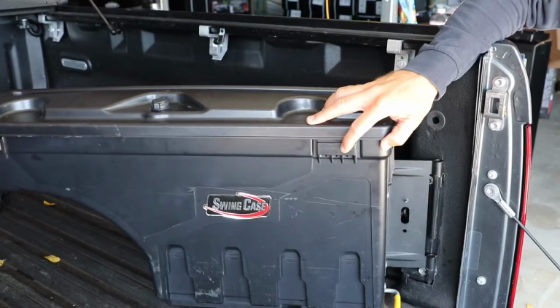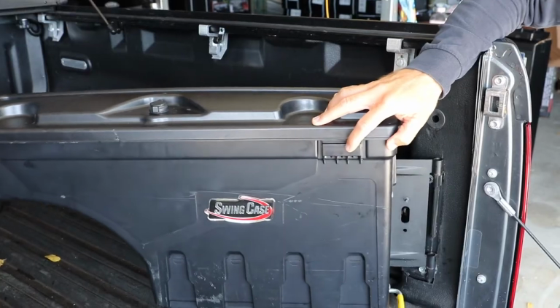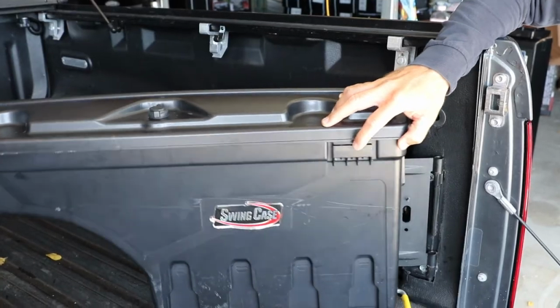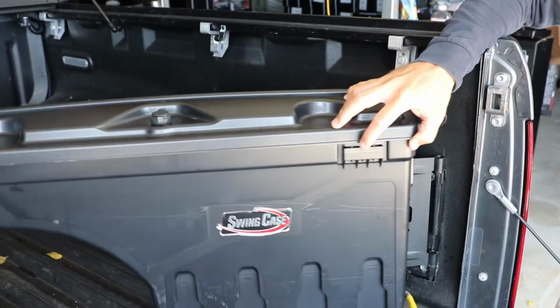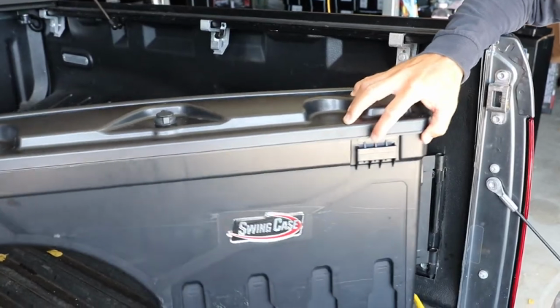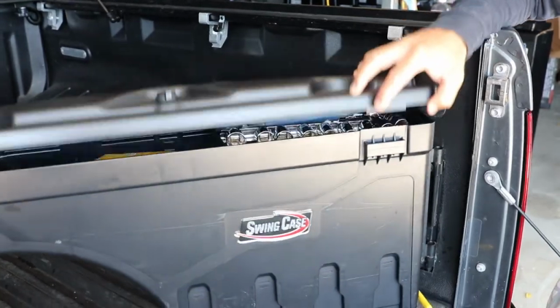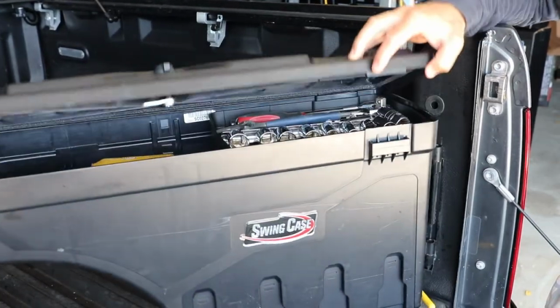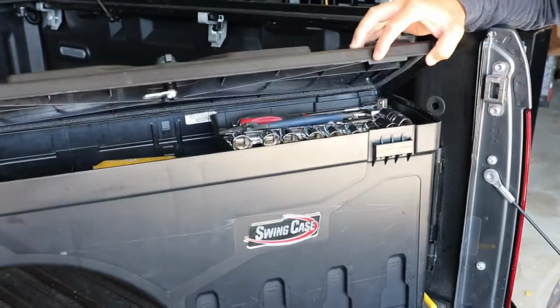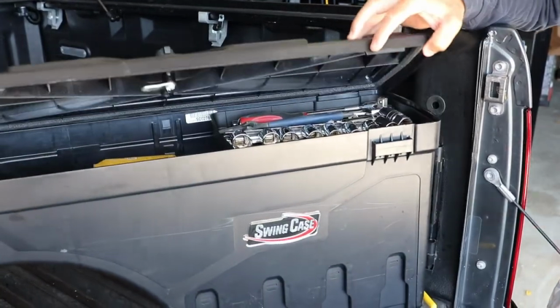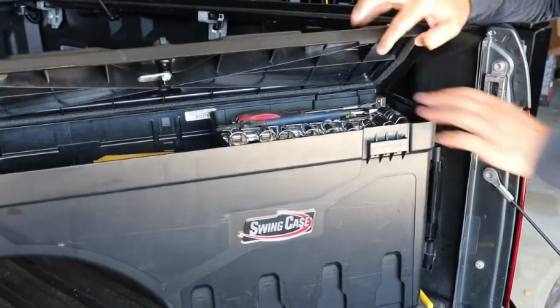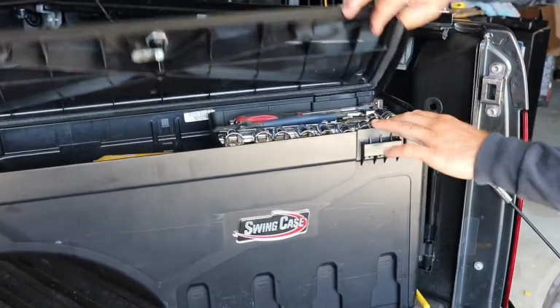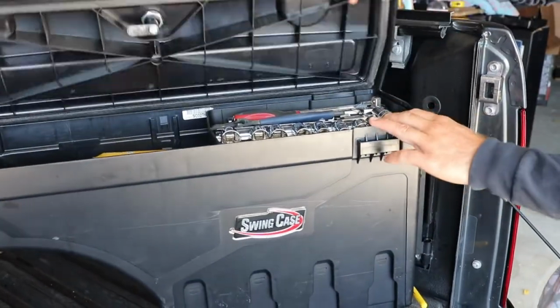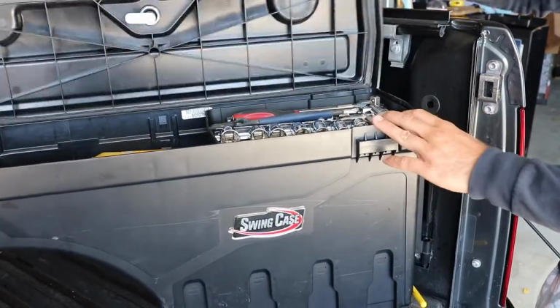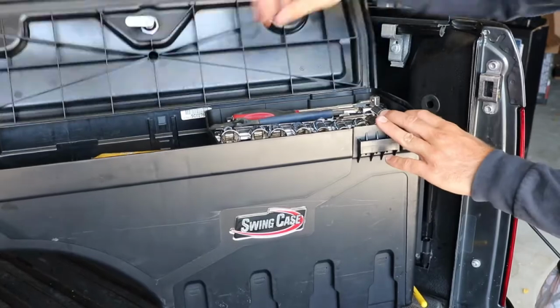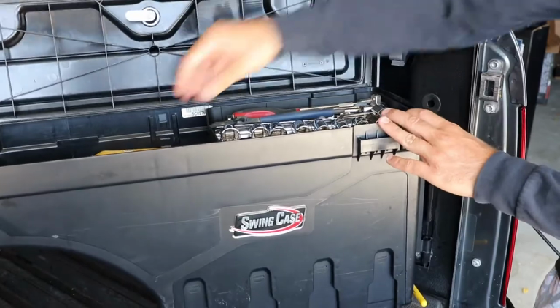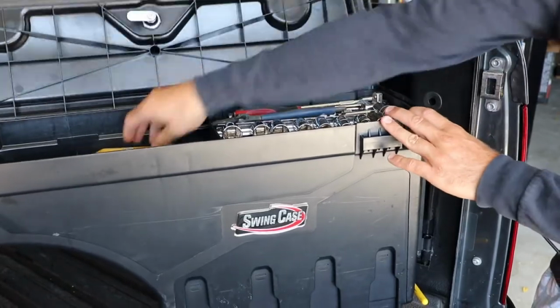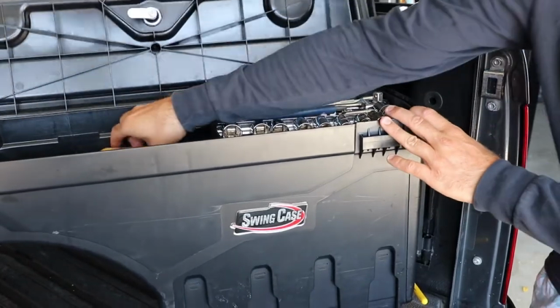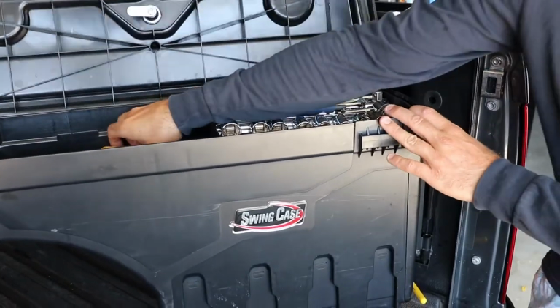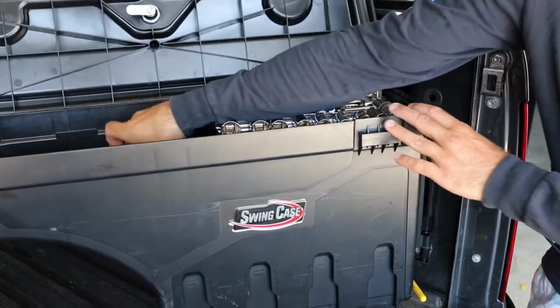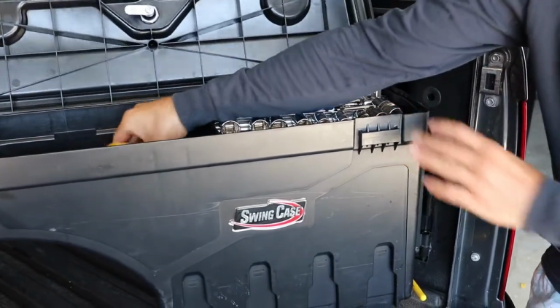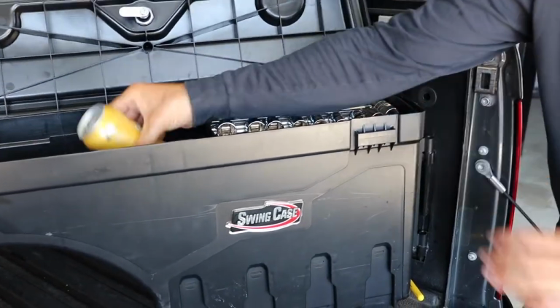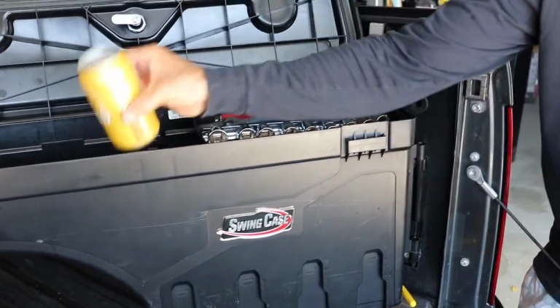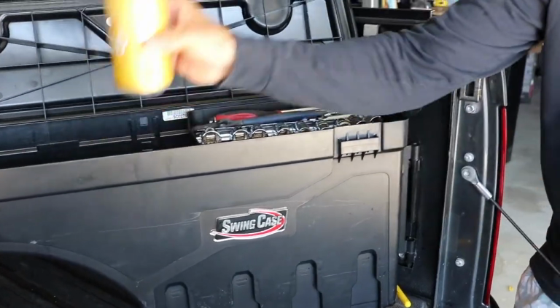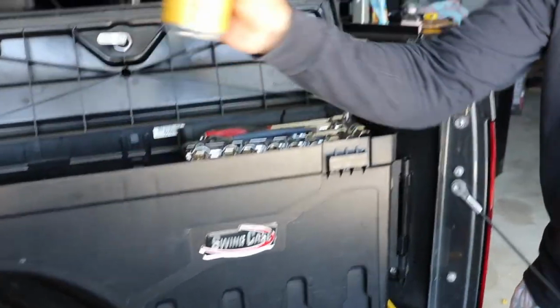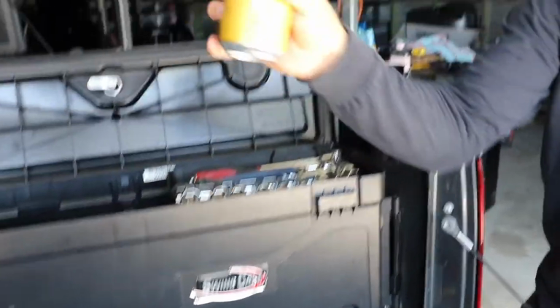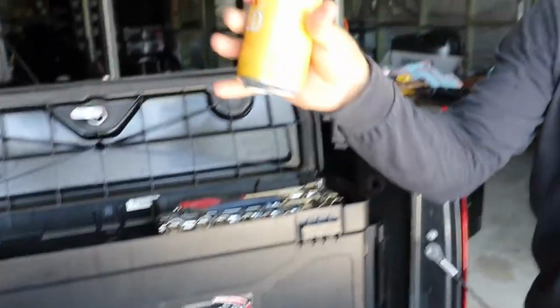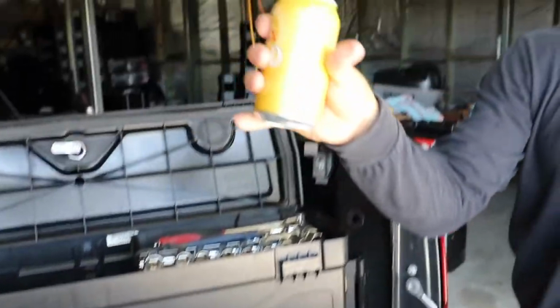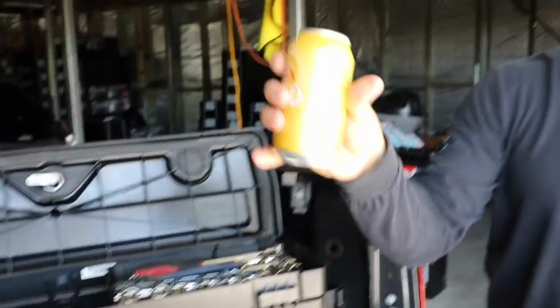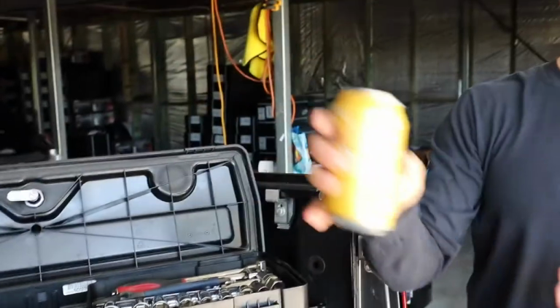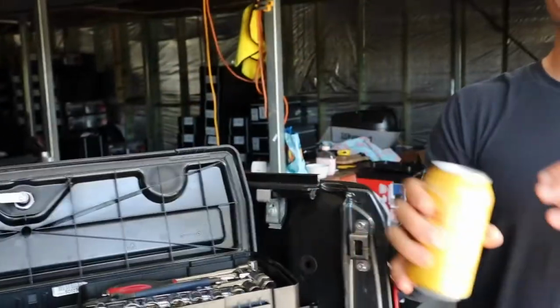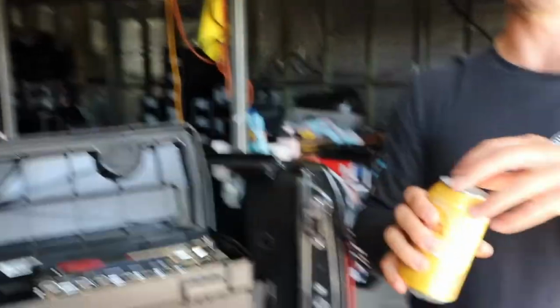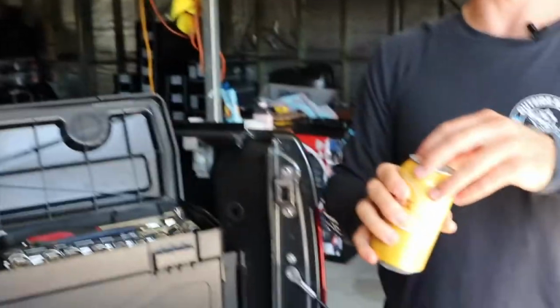And fishing gear aside, the best part of the Swing Case — it should be easy.